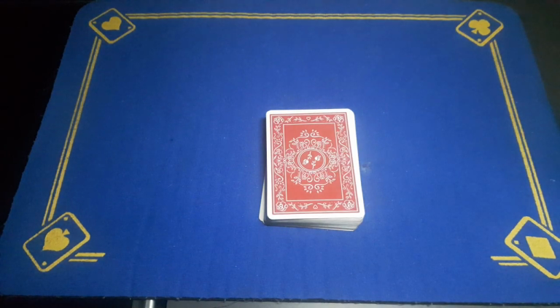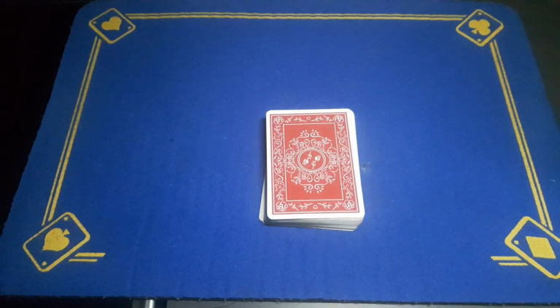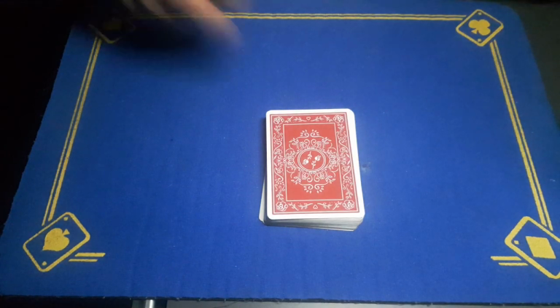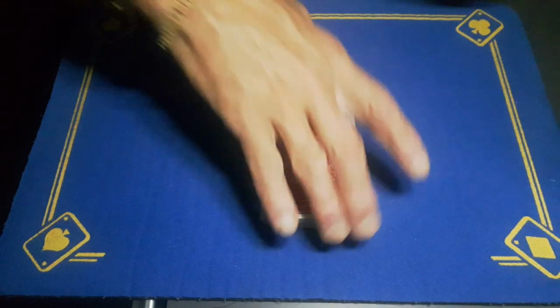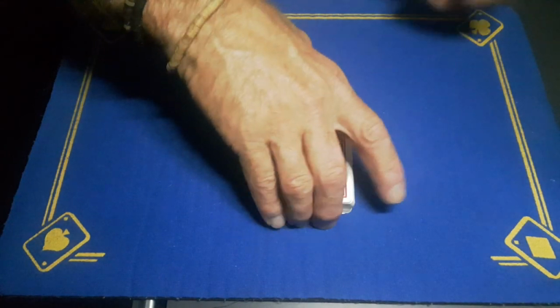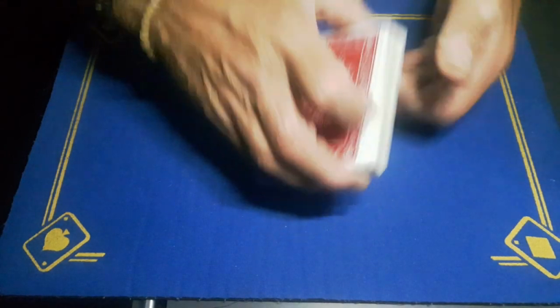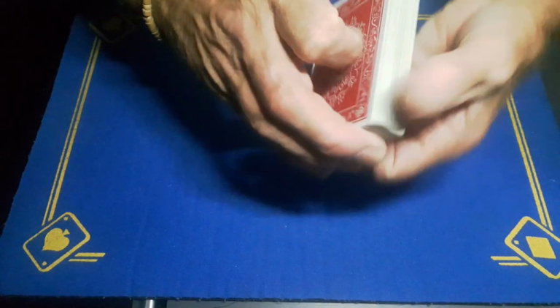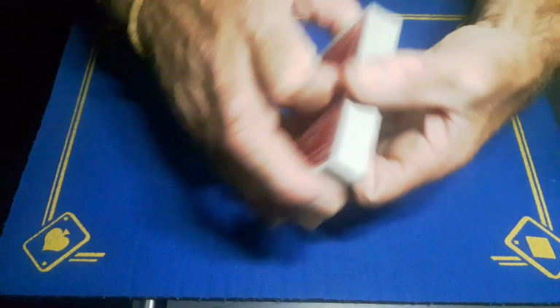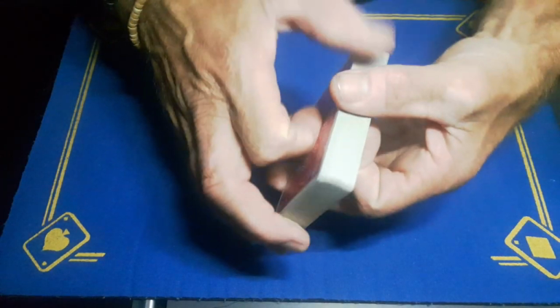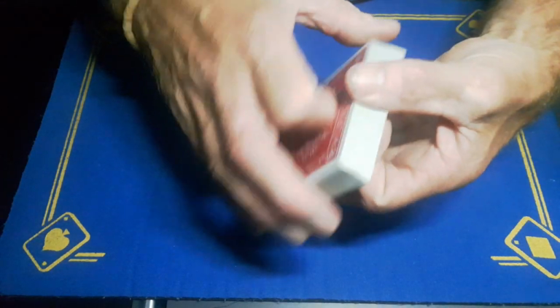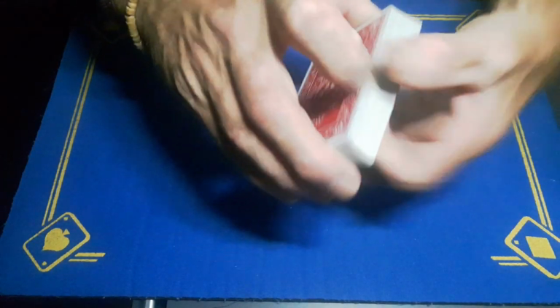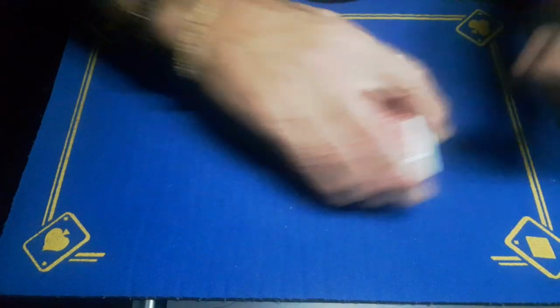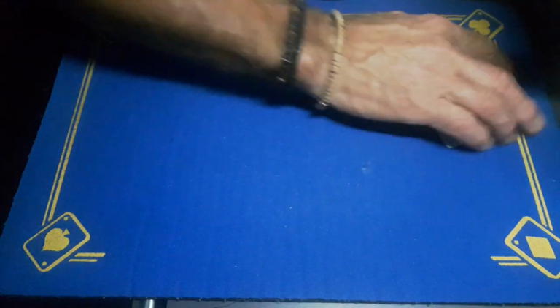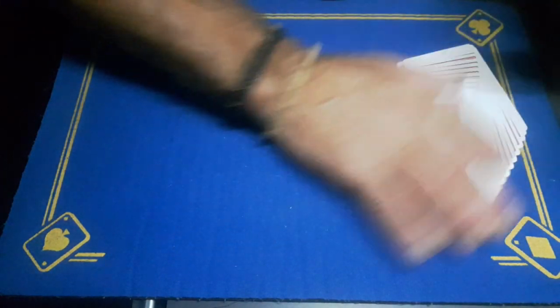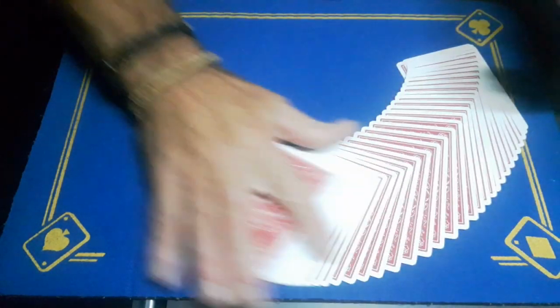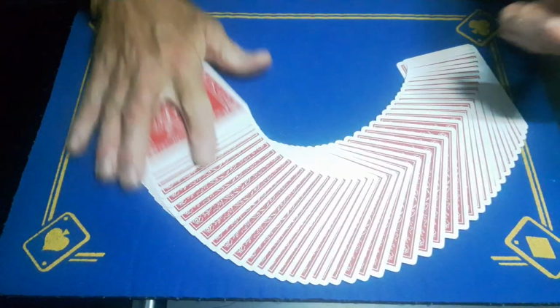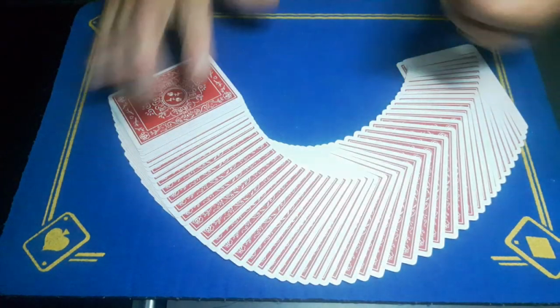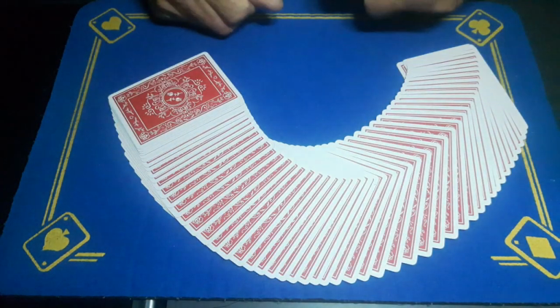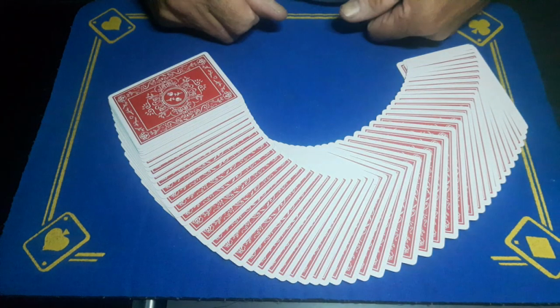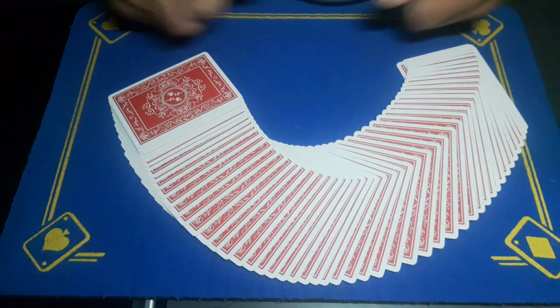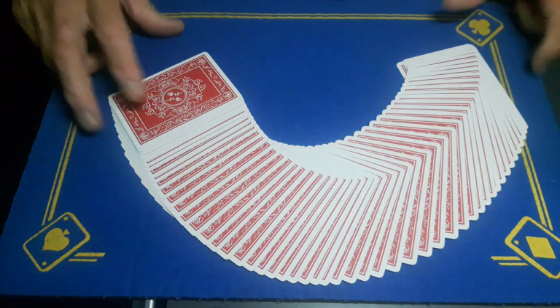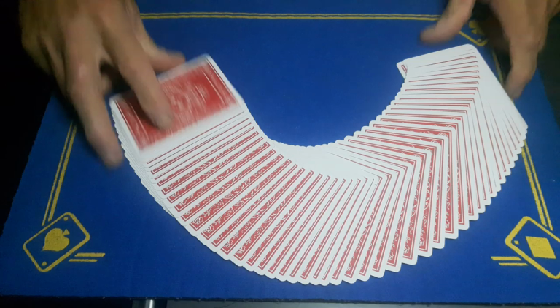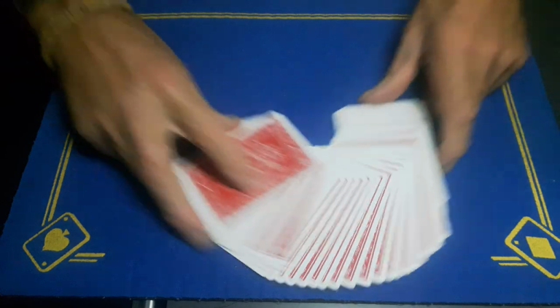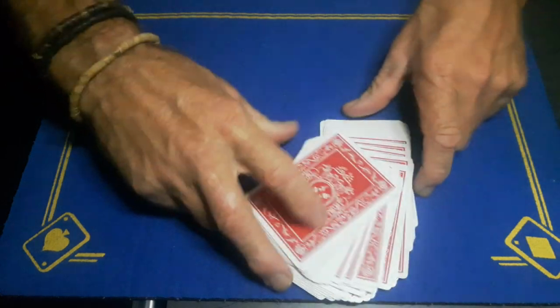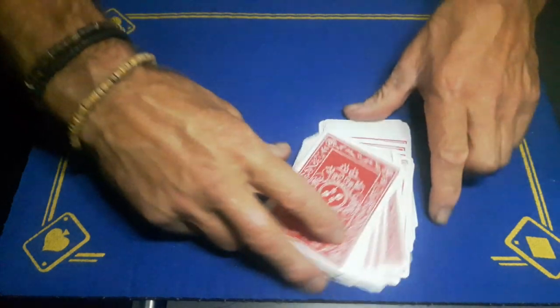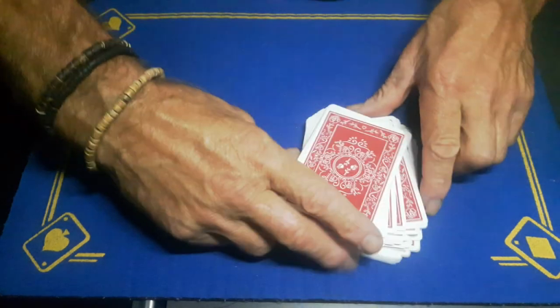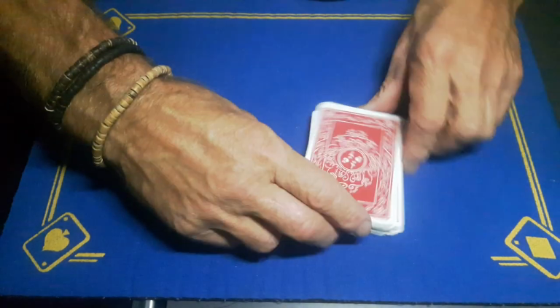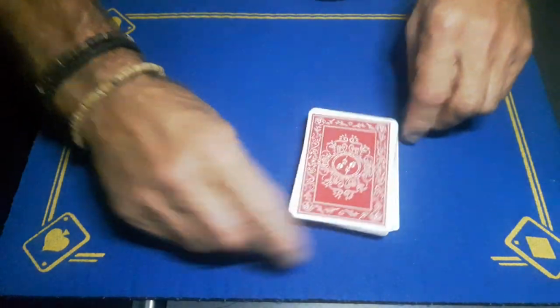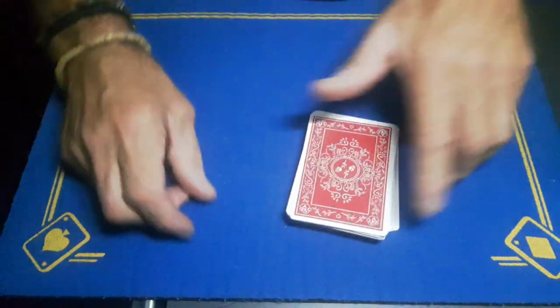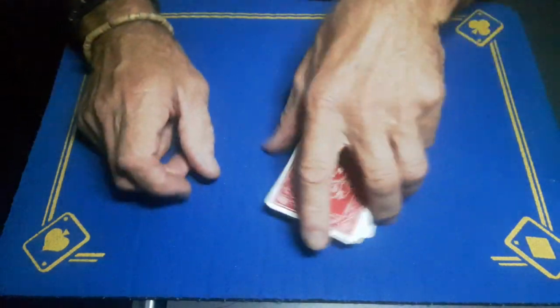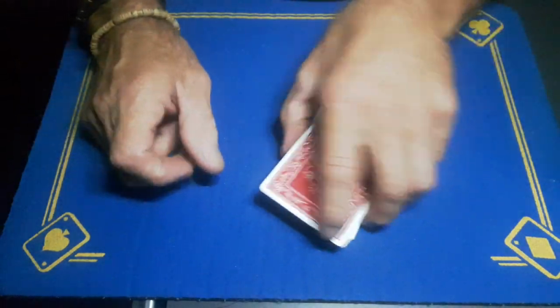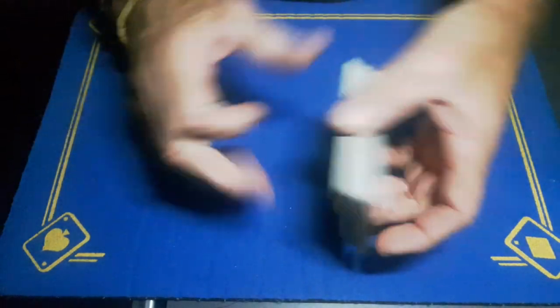The Gaffer is back with the explanation to that incredible card trick you will have seen yesterday.